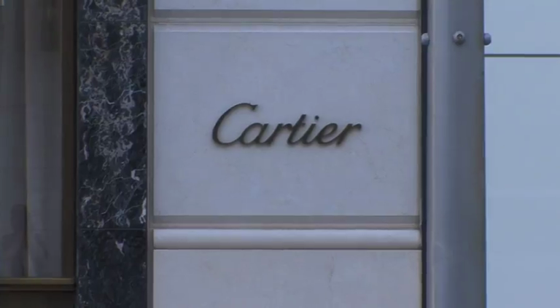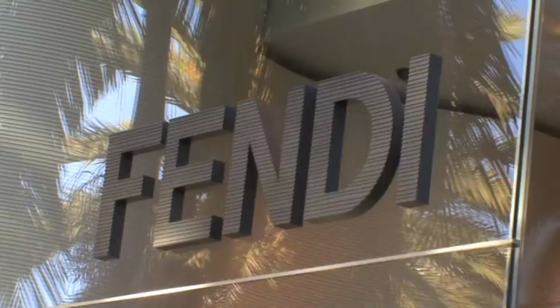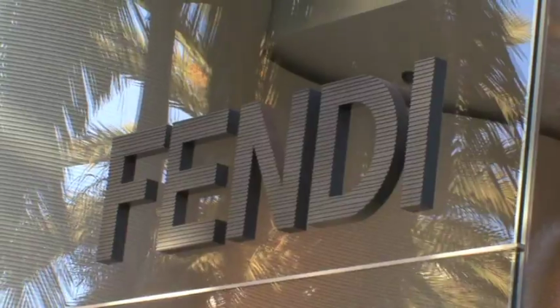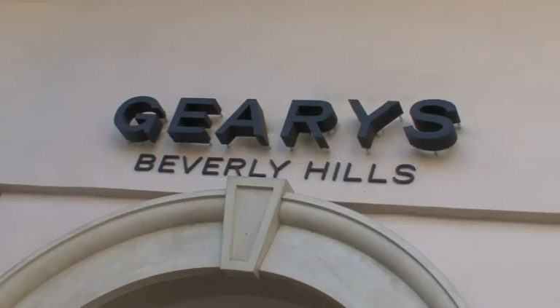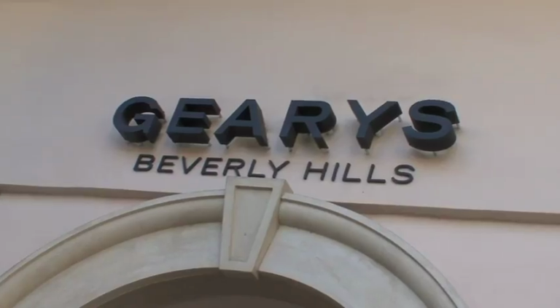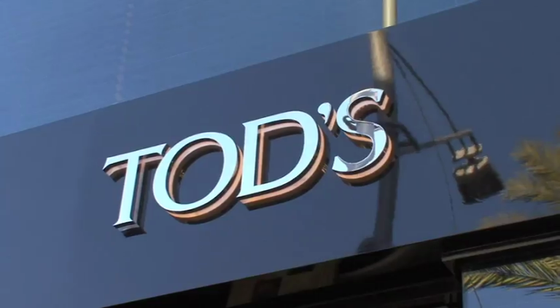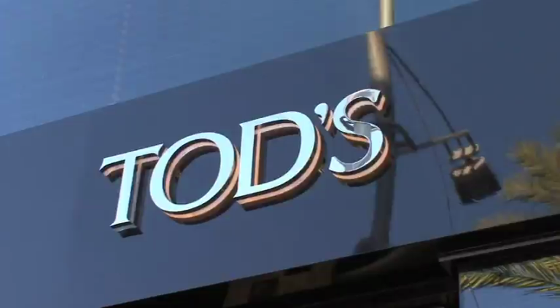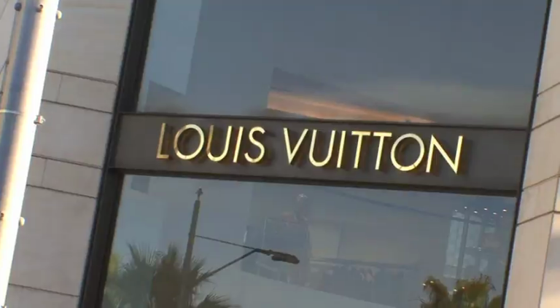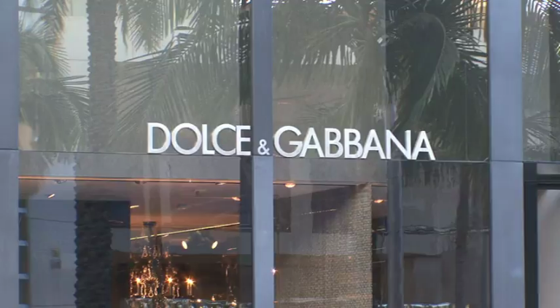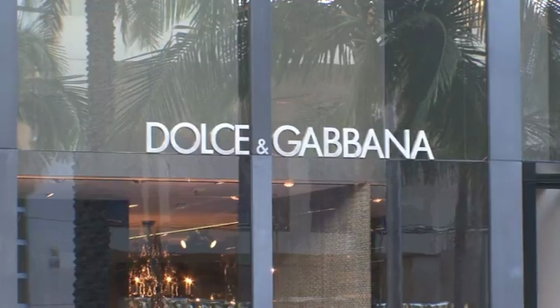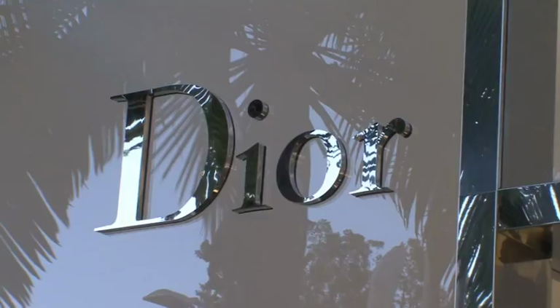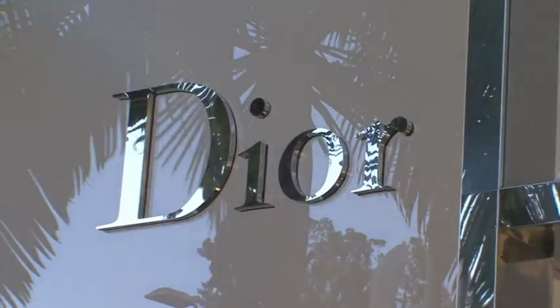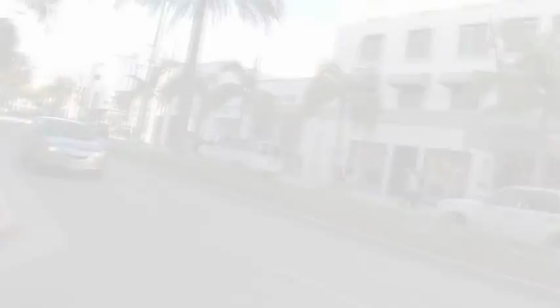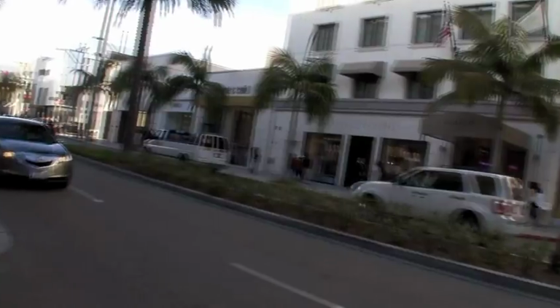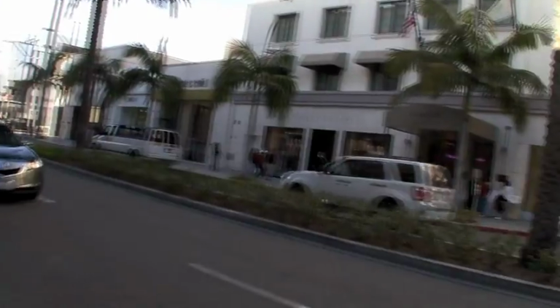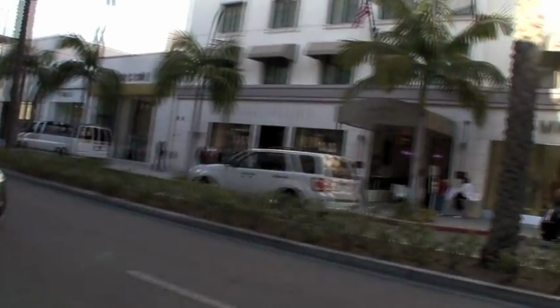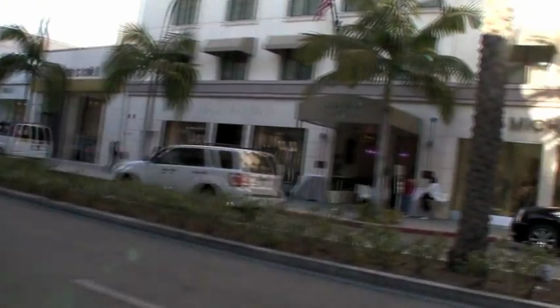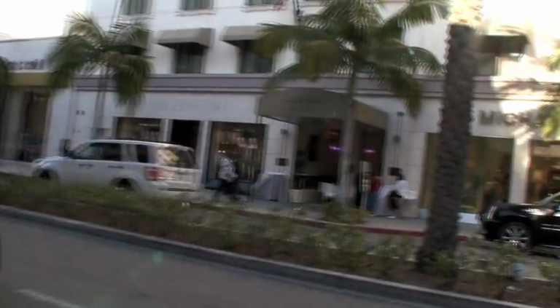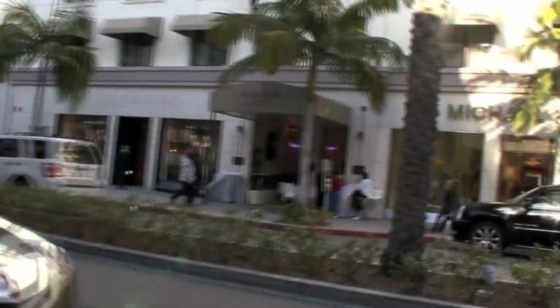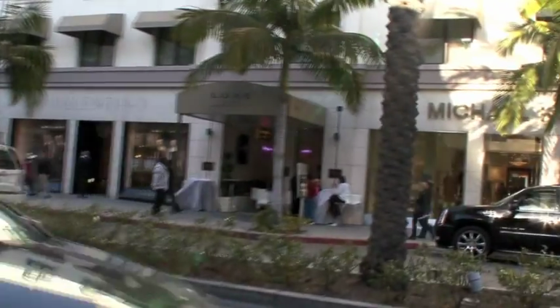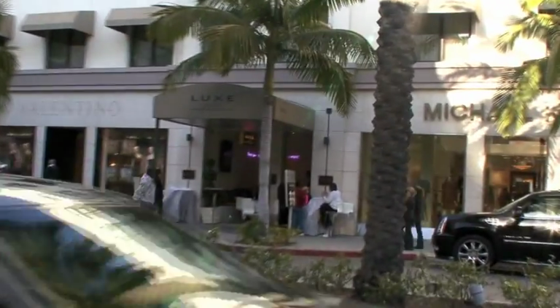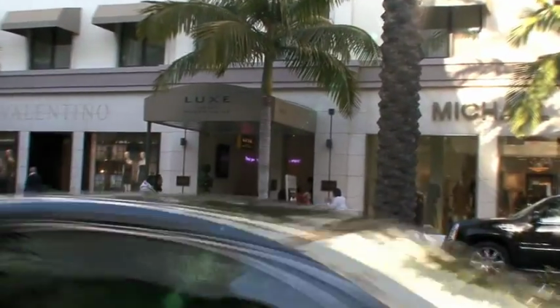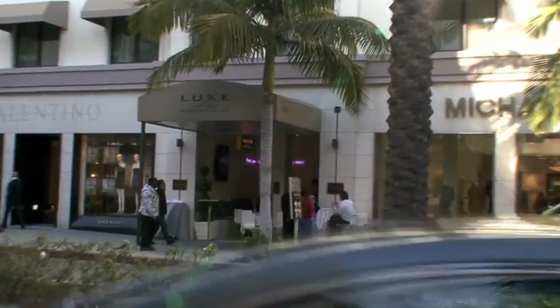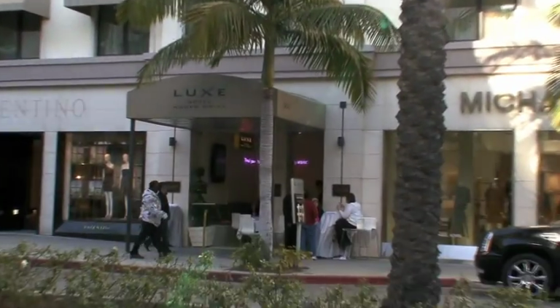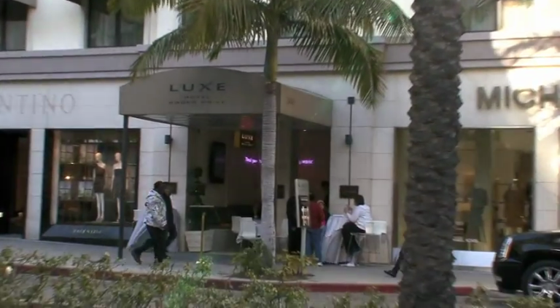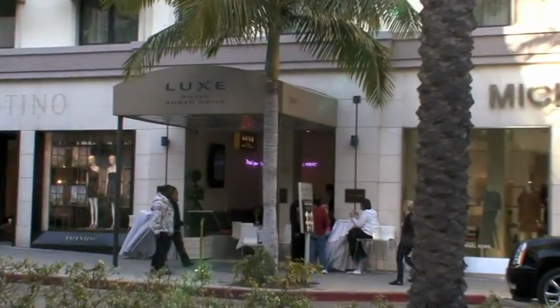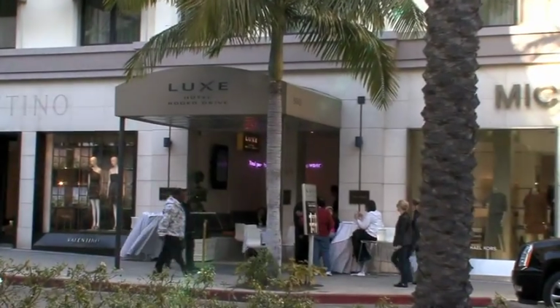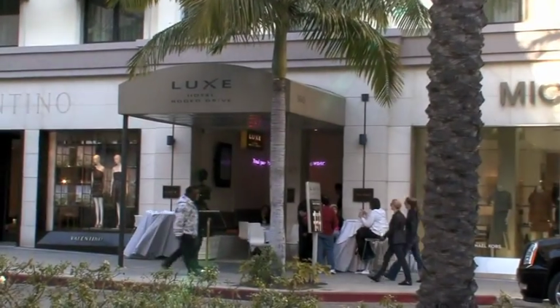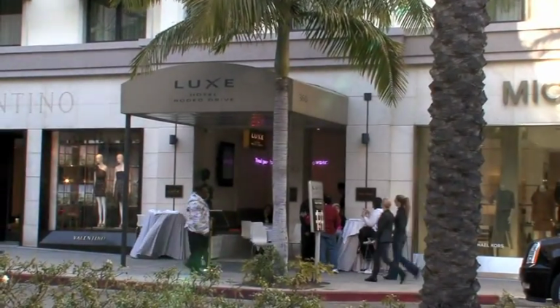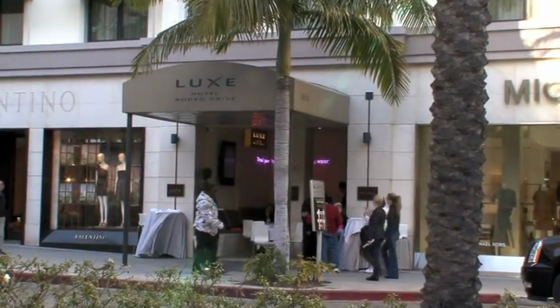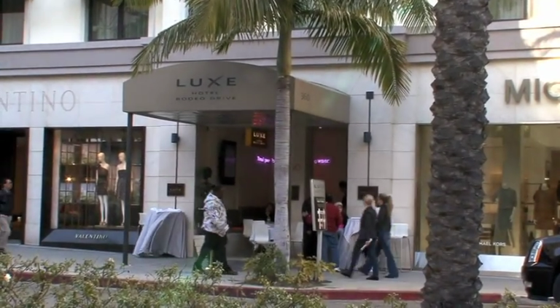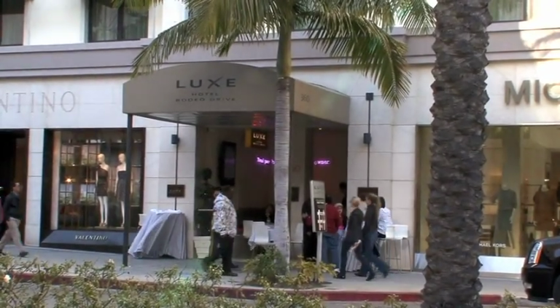We're delighted to have you here today in Beverly Hills, California at the Luxe Hotel for our cool night out. Welcome.